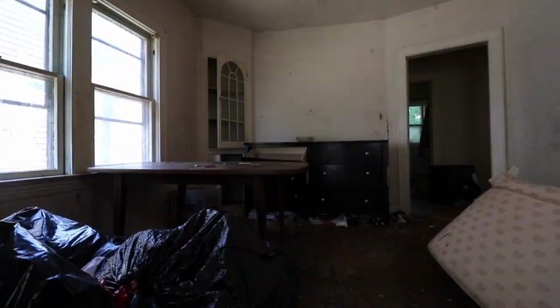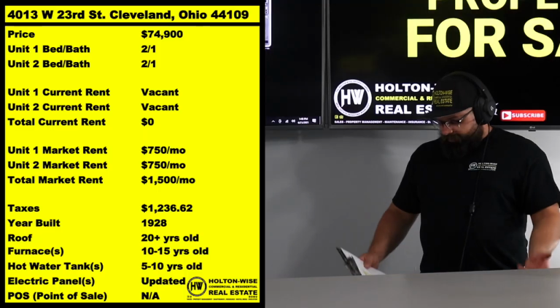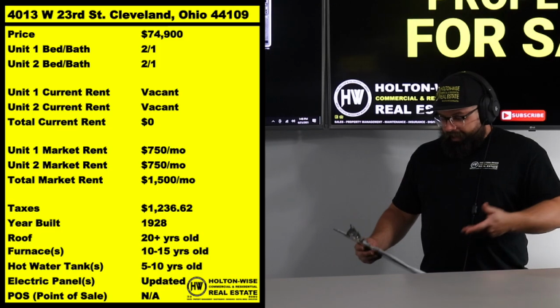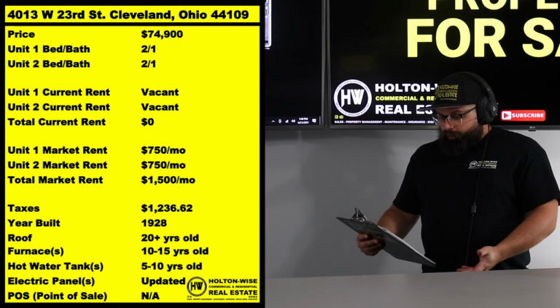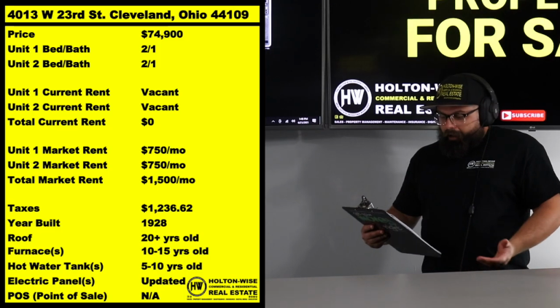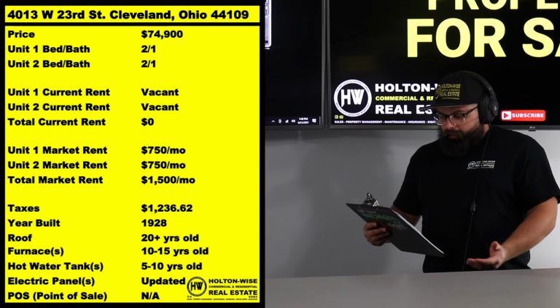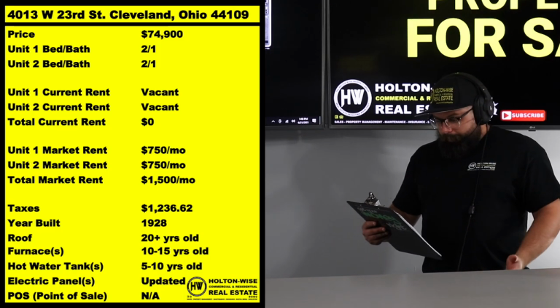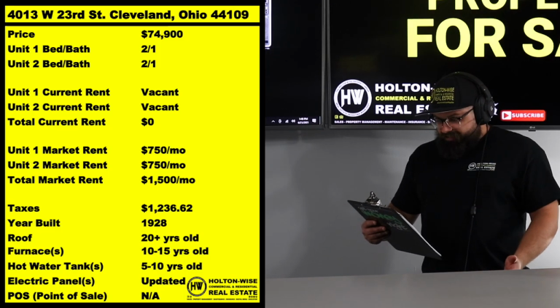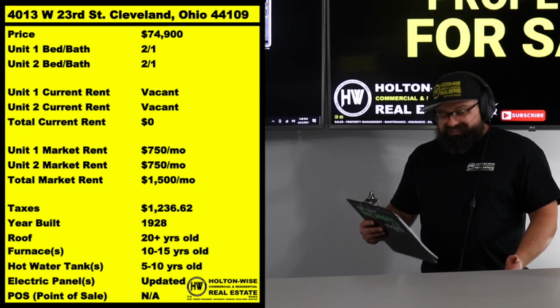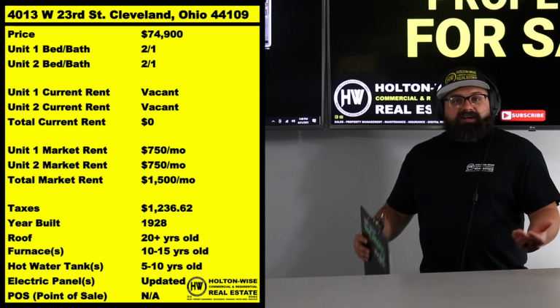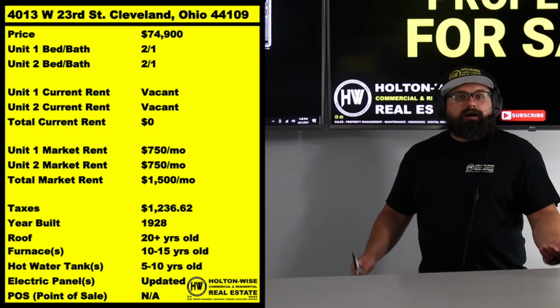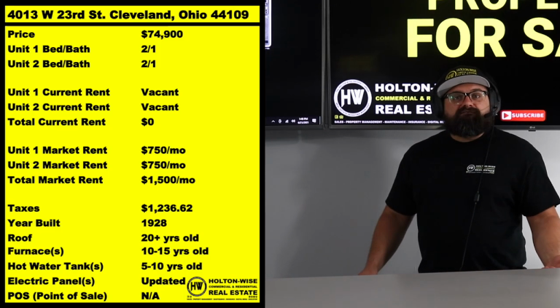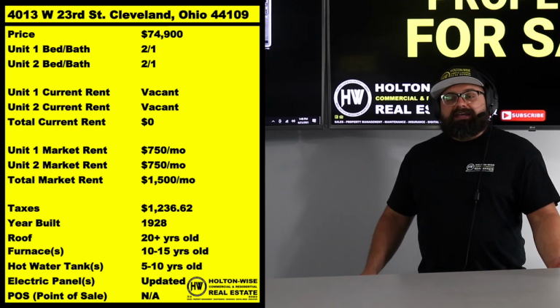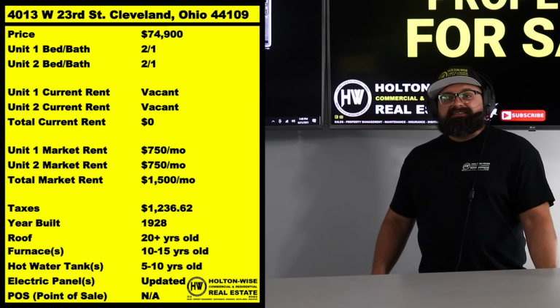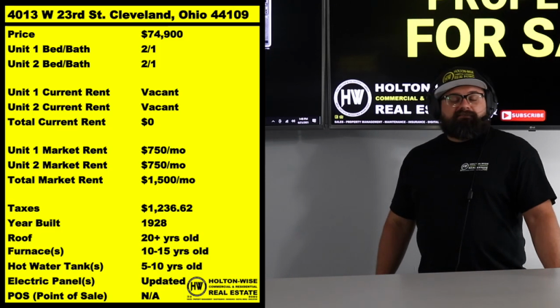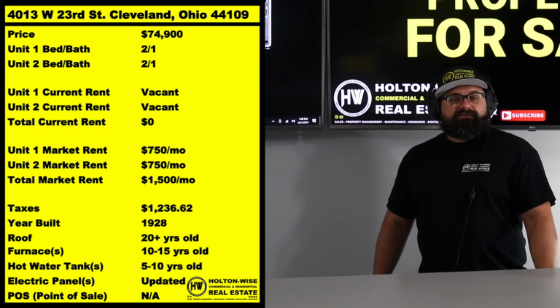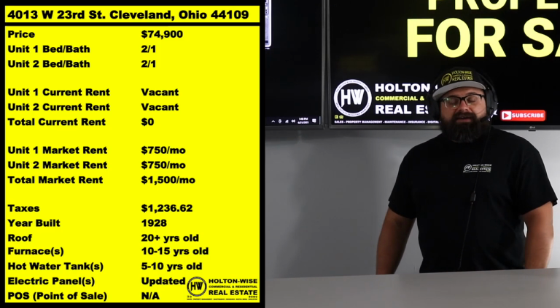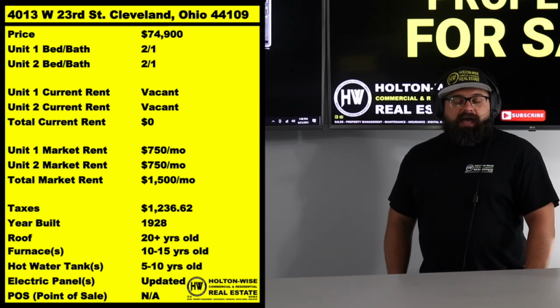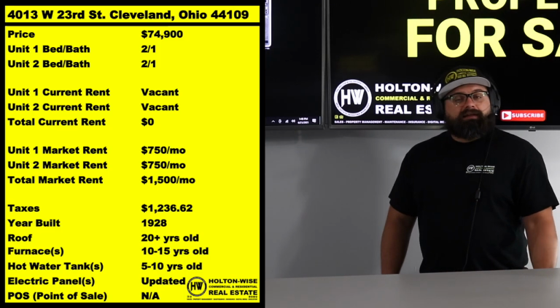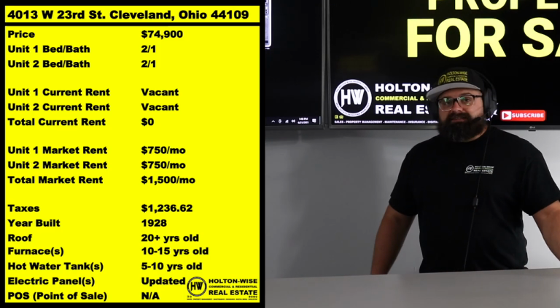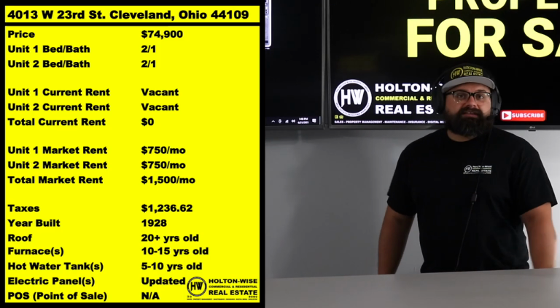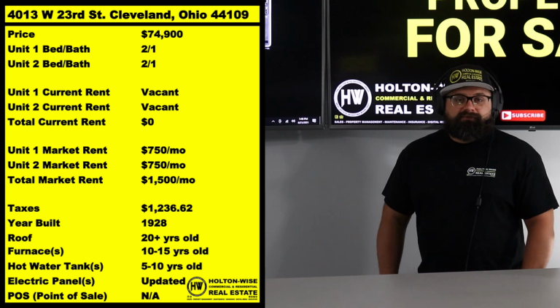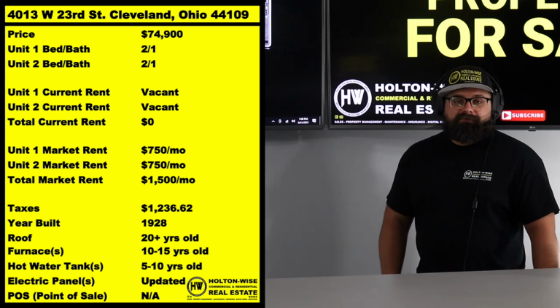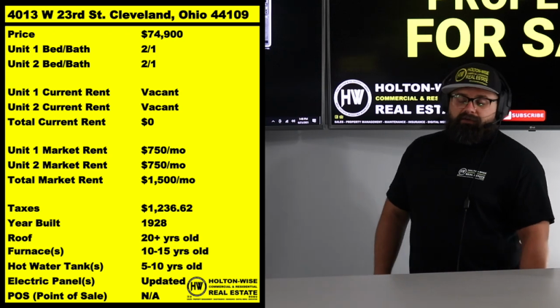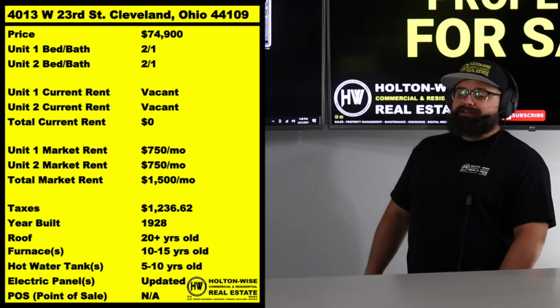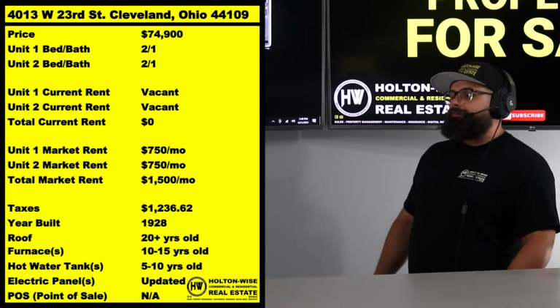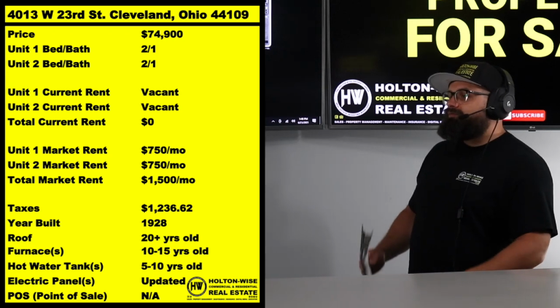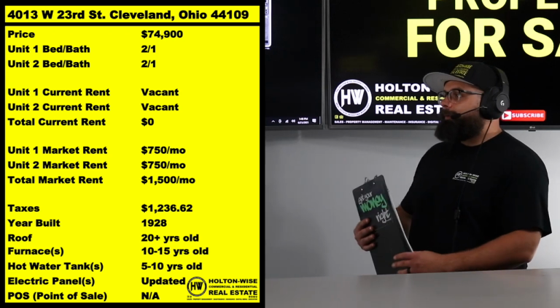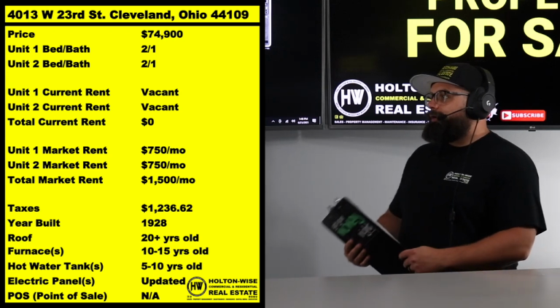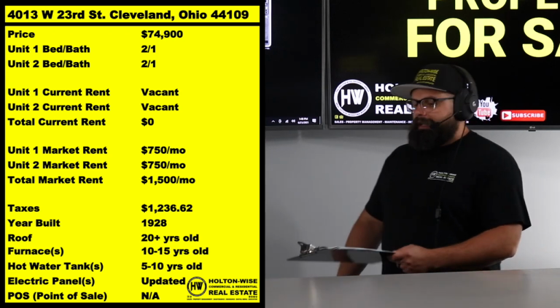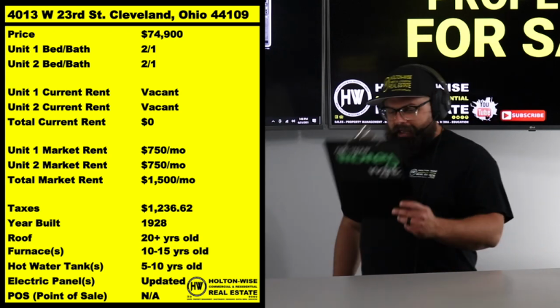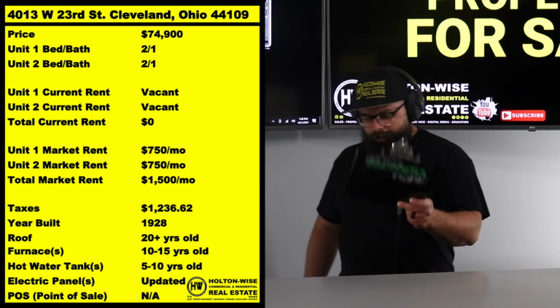So I went out here and I priced this sucker at $75,000 — less than $75,000. $74.9.